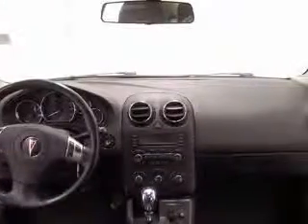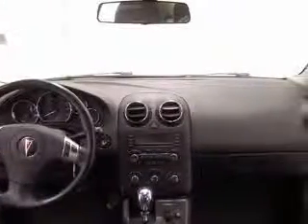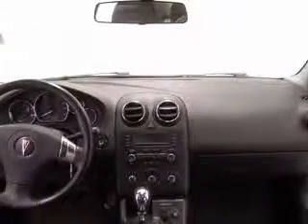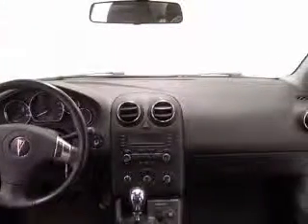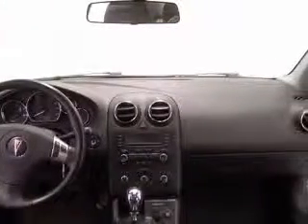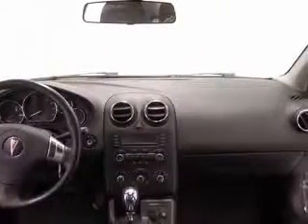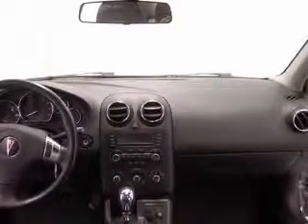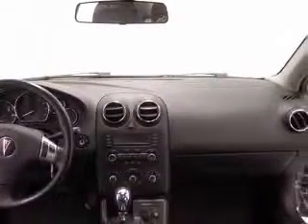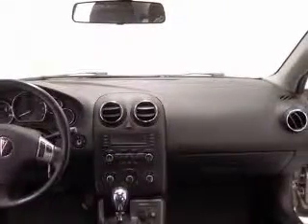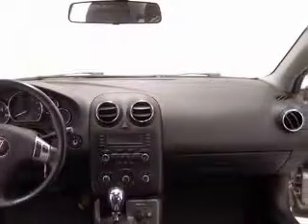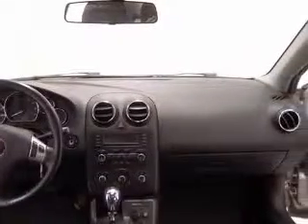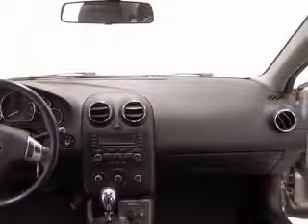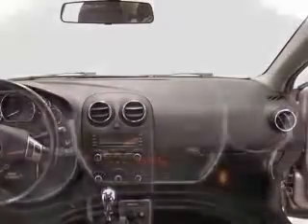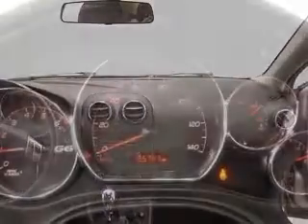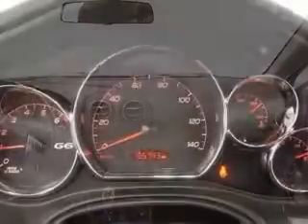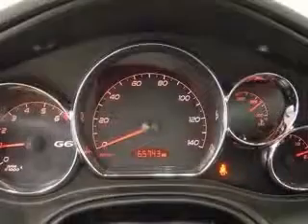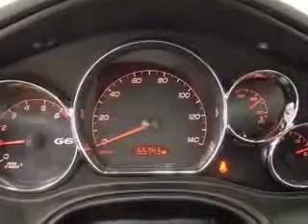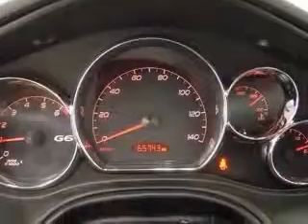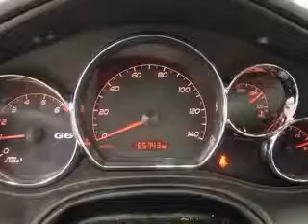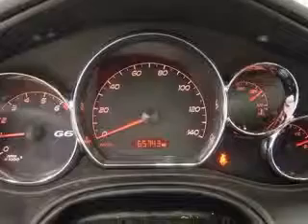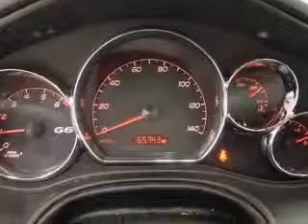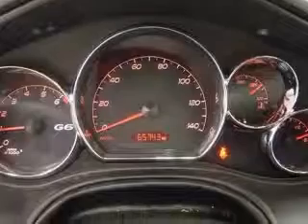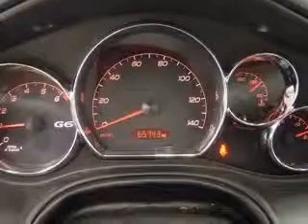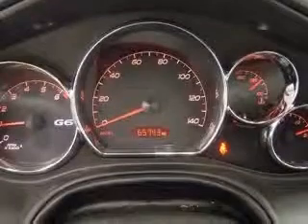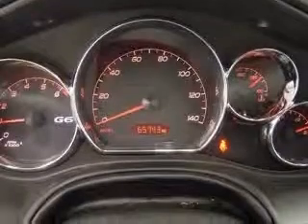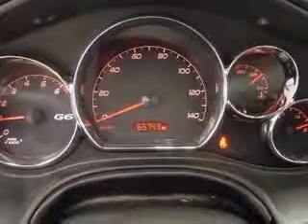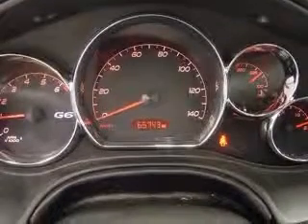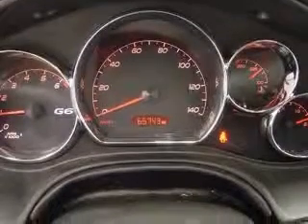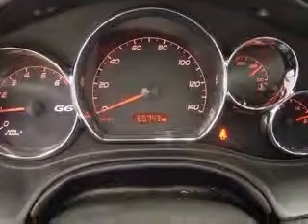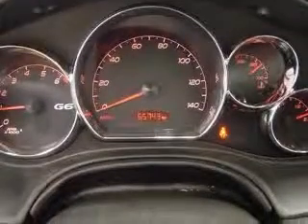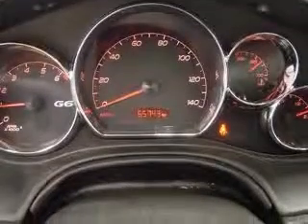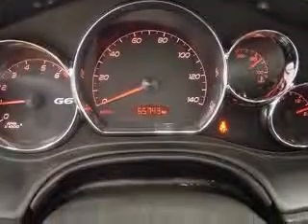Cruise control, daytime running lights, dusk-sensing headlights, and external temperature display.